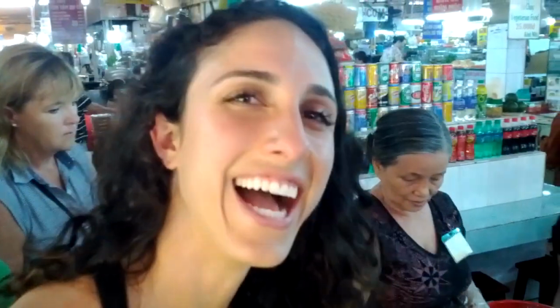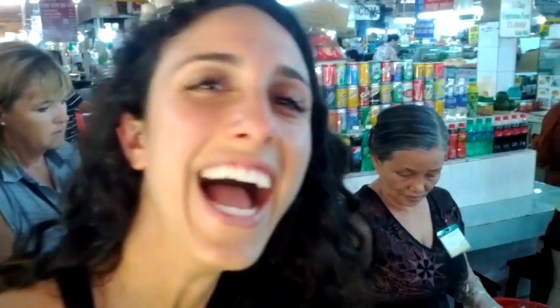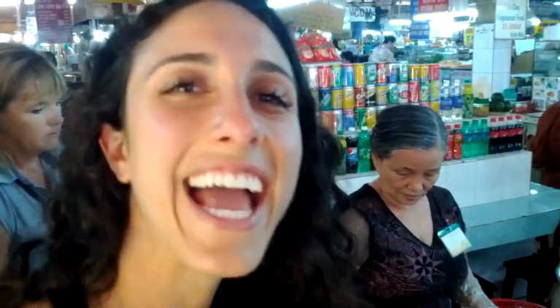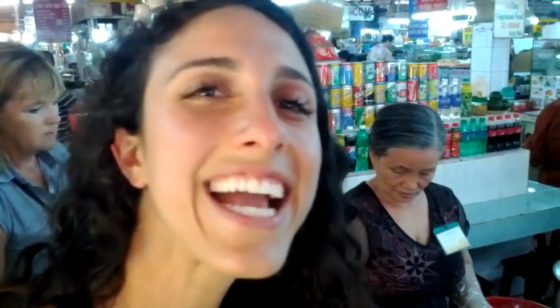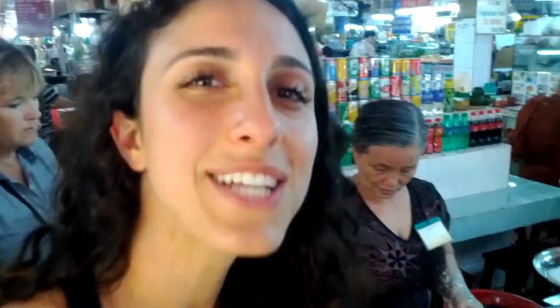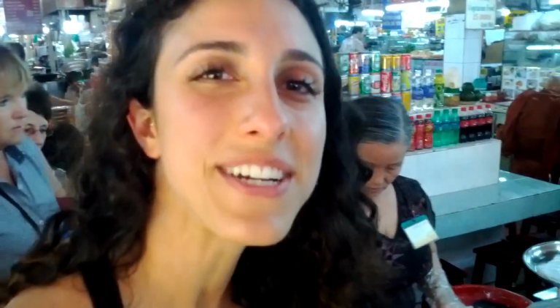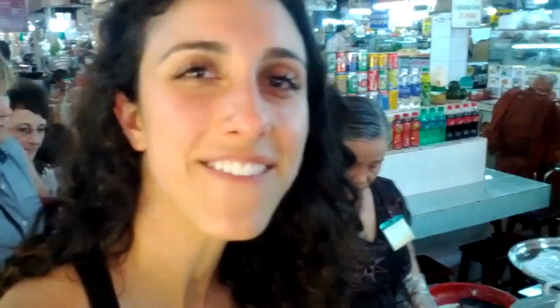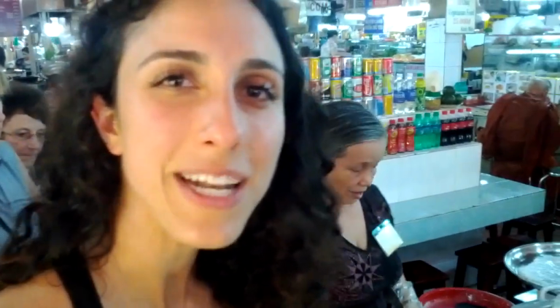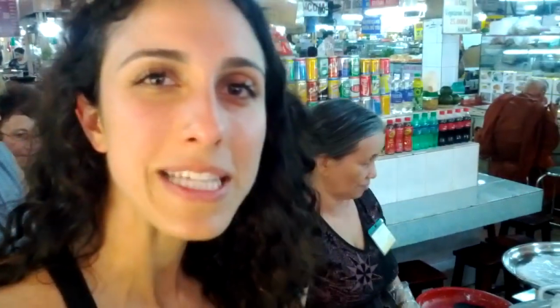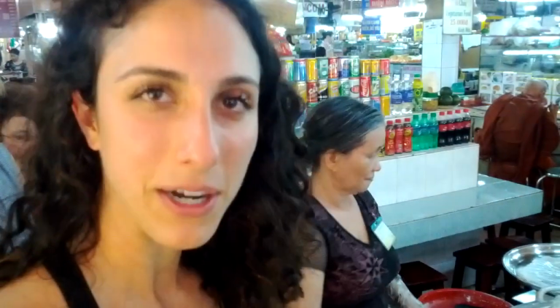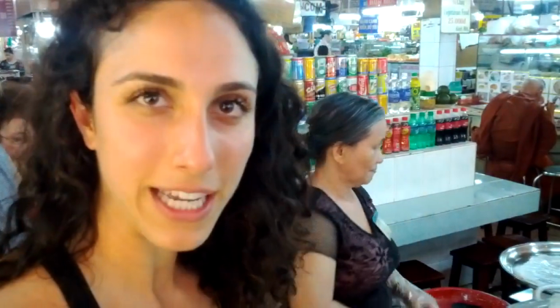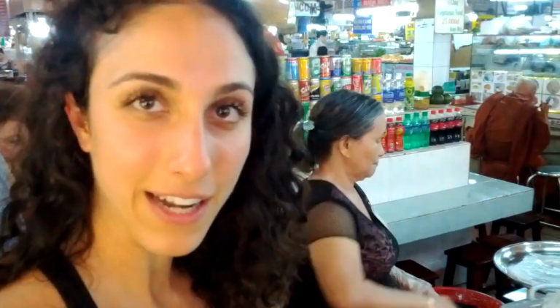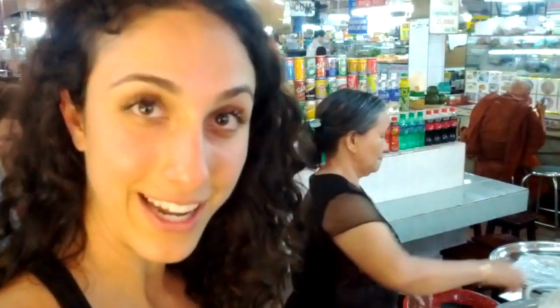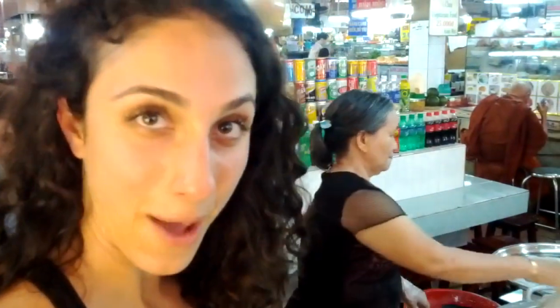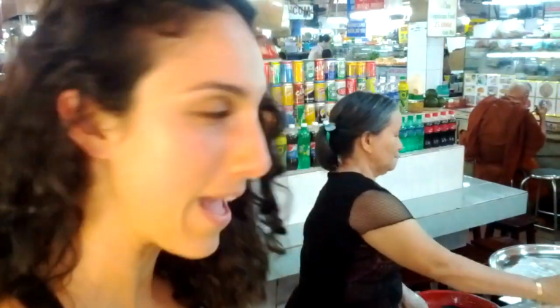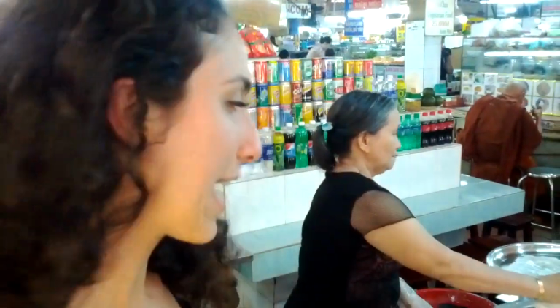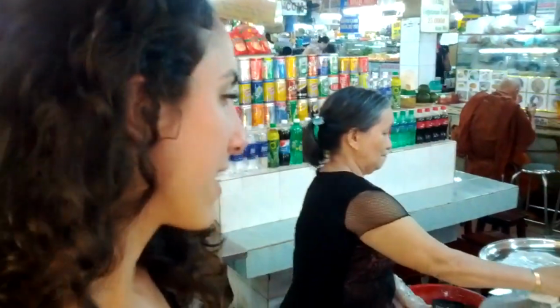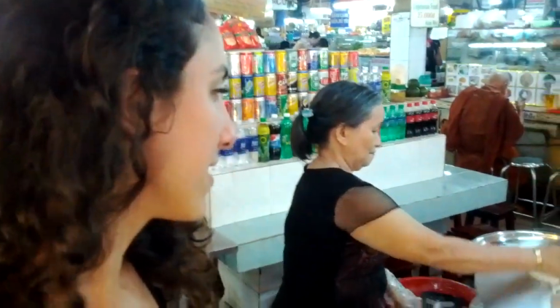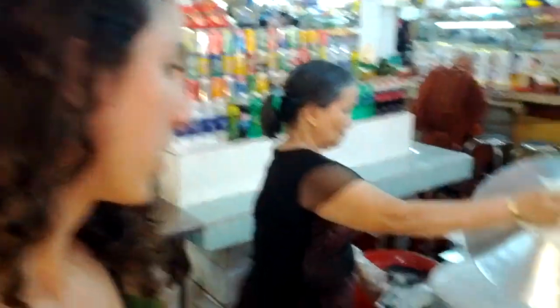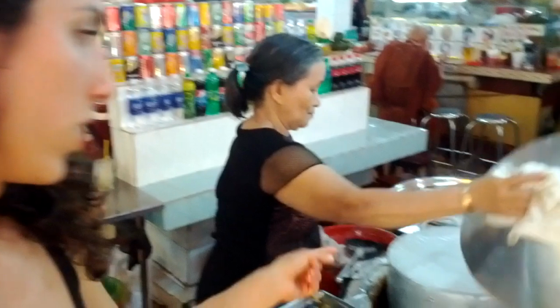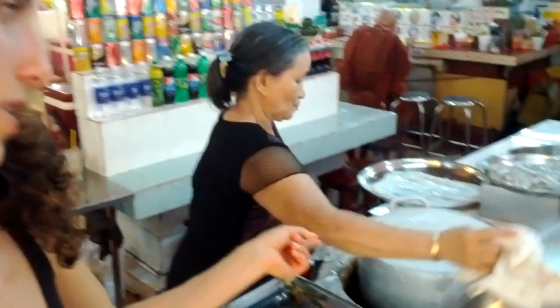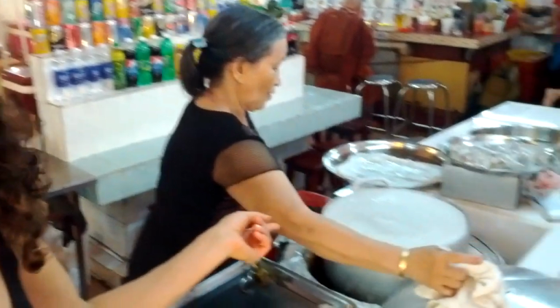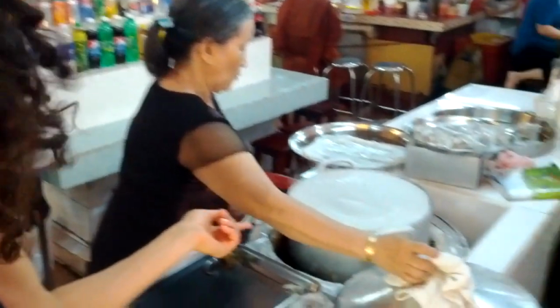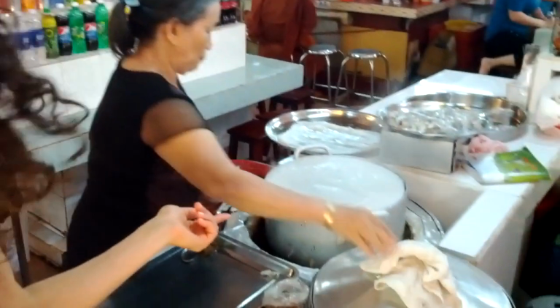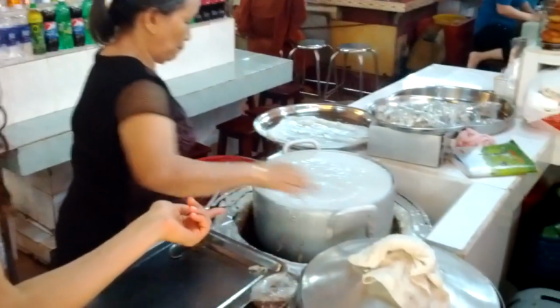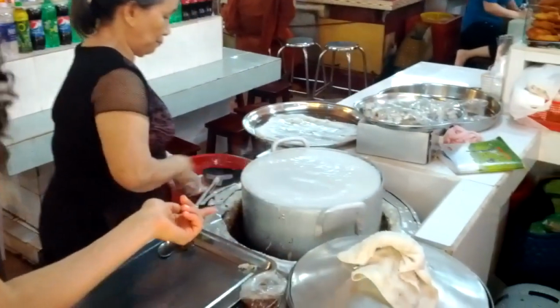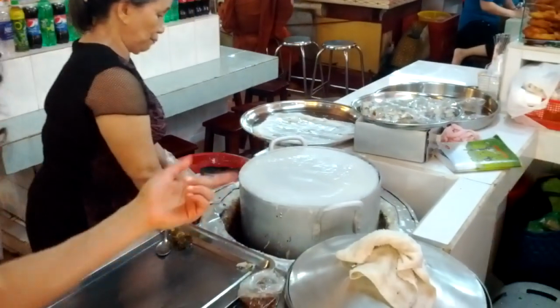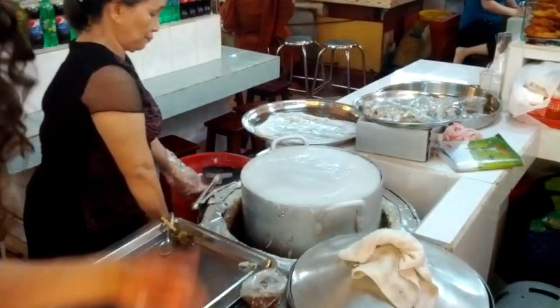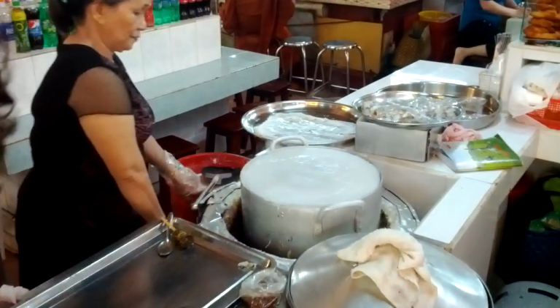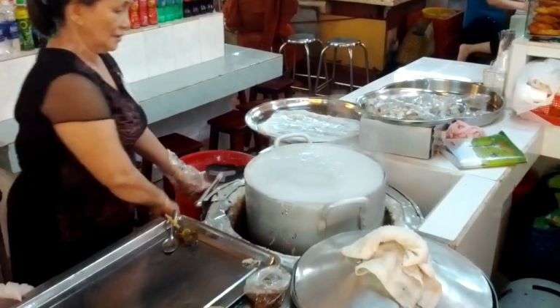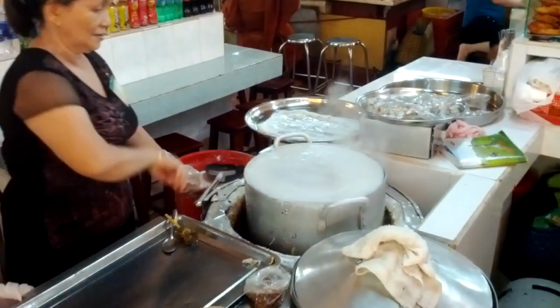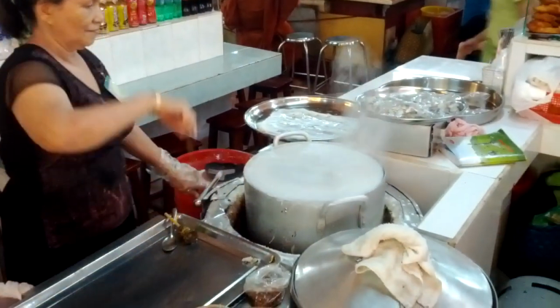Hey guys, we're in a Vietnamese market in Vietnam and this woman right here is making rice paper.